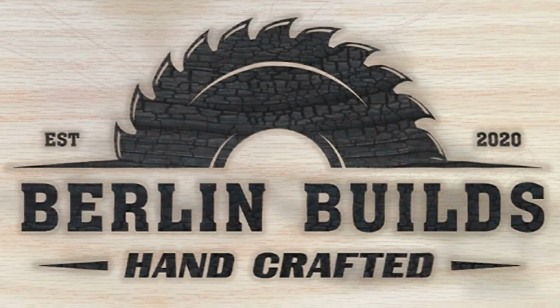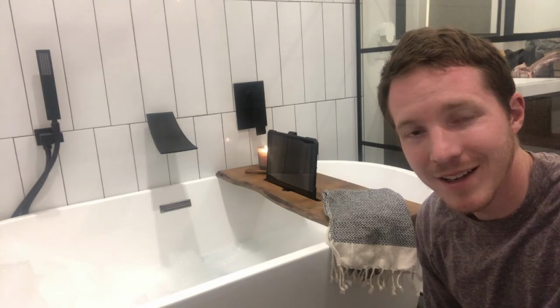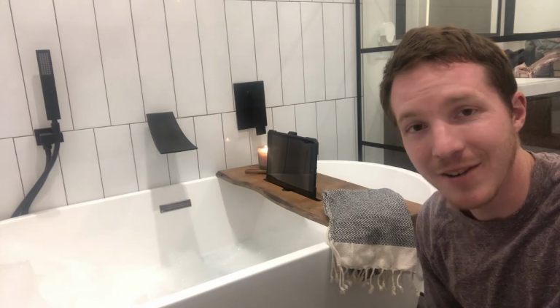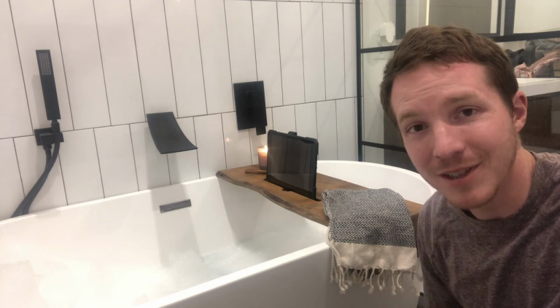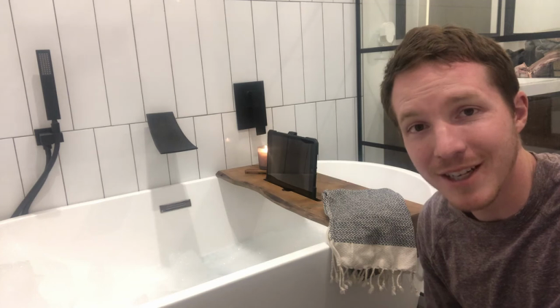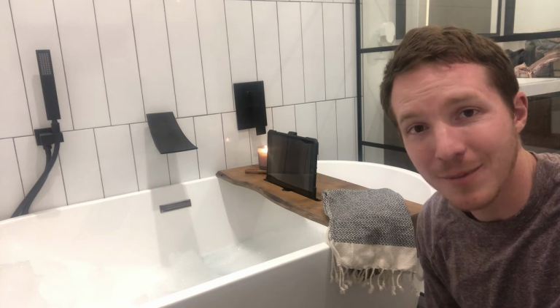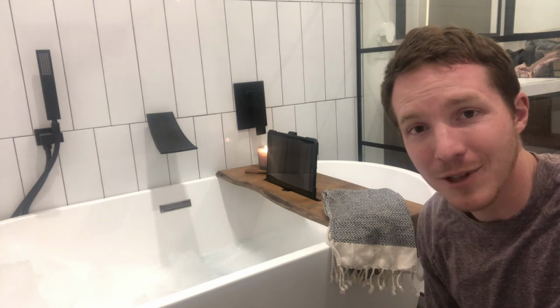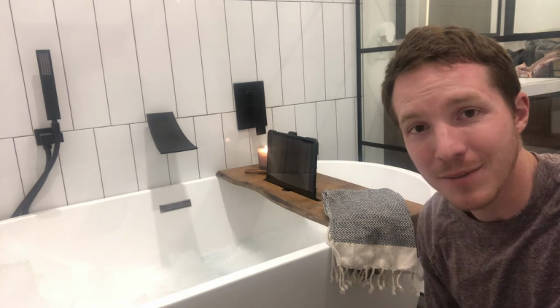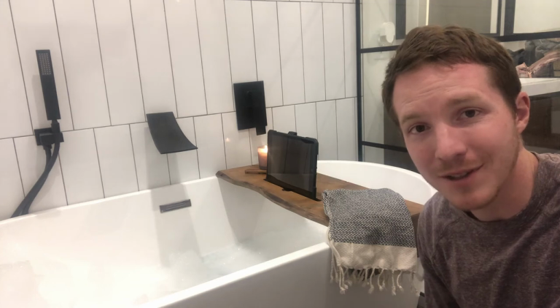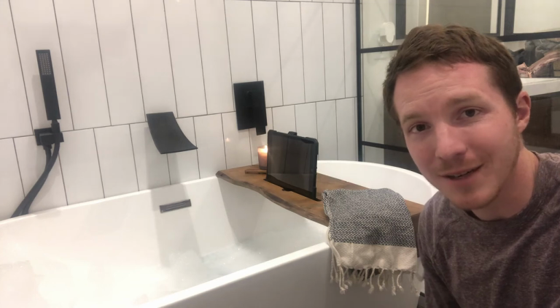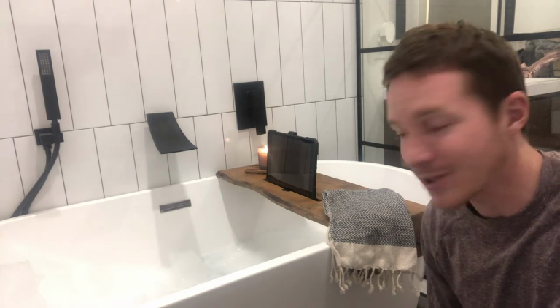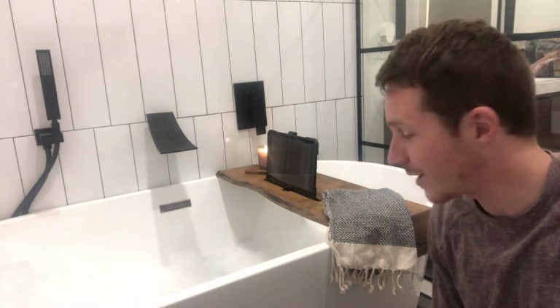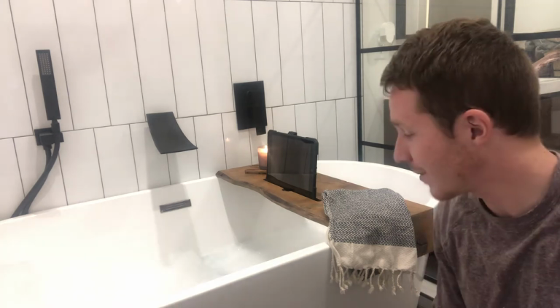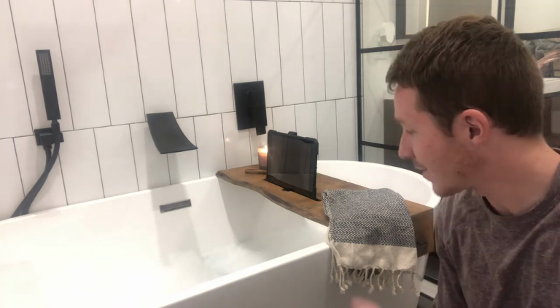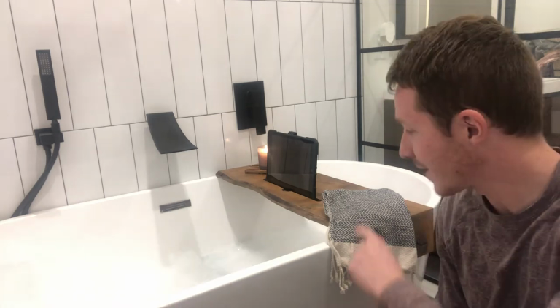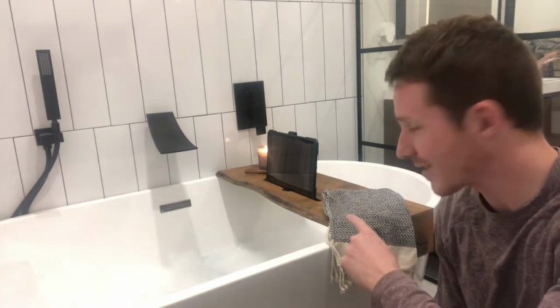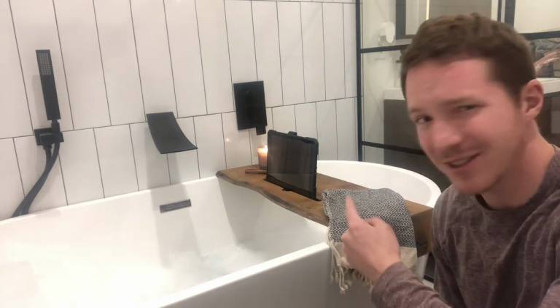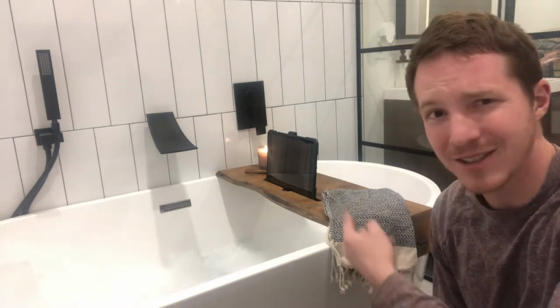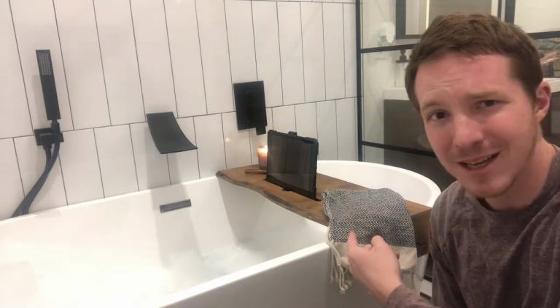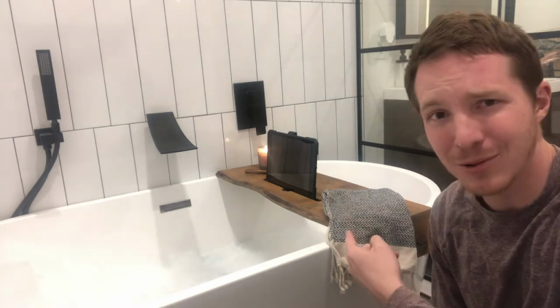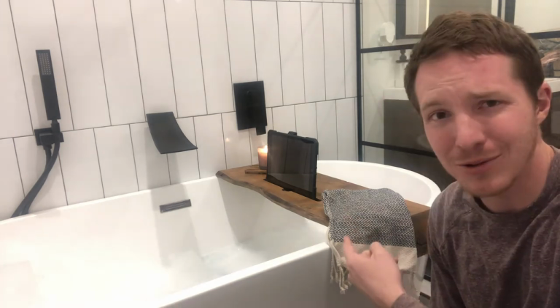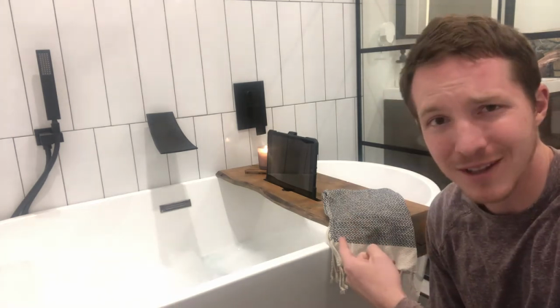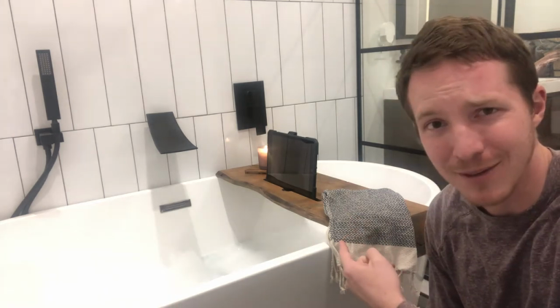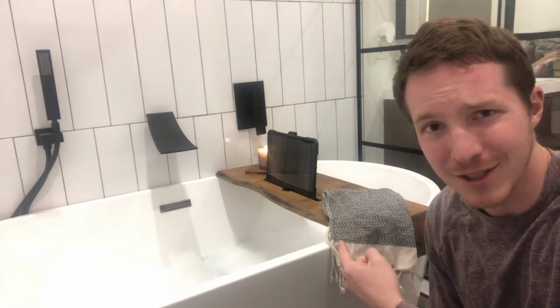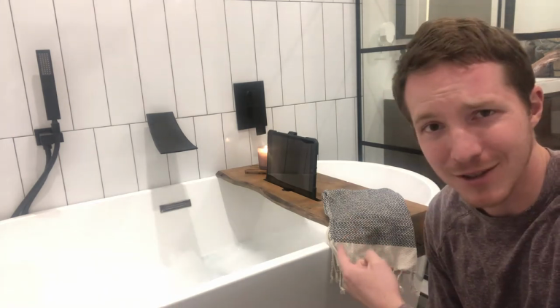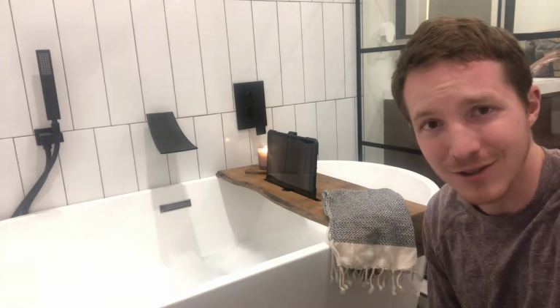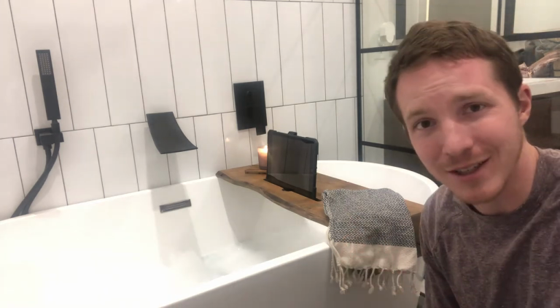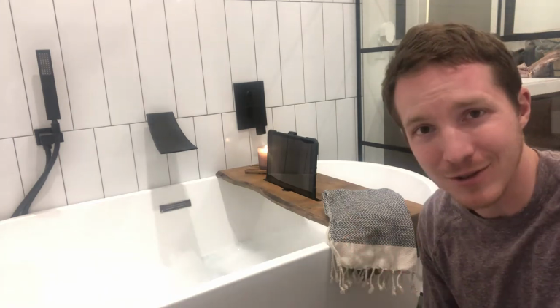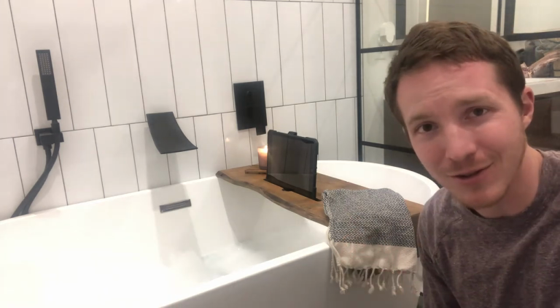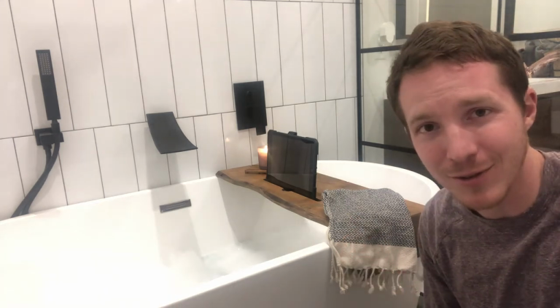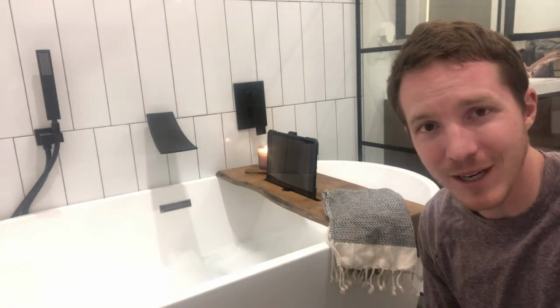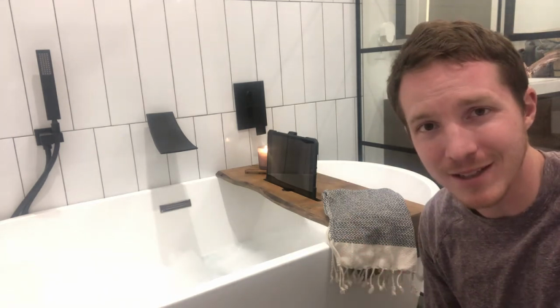Hey everyone, today on Berlin Builds I'm going to show you how to put together this little table thingamajigger that goes over your bathtub.